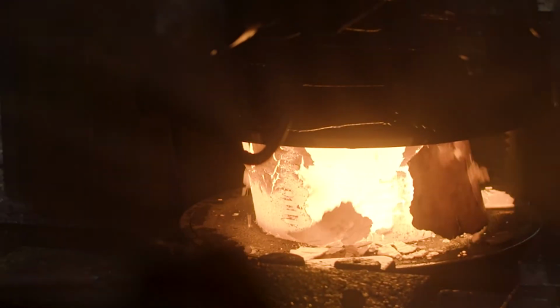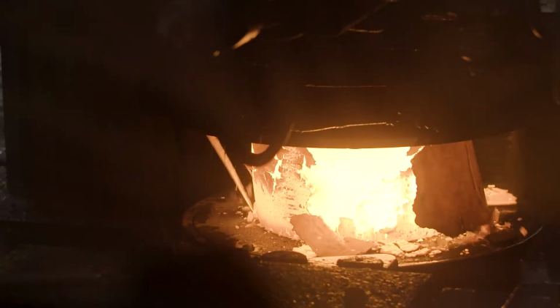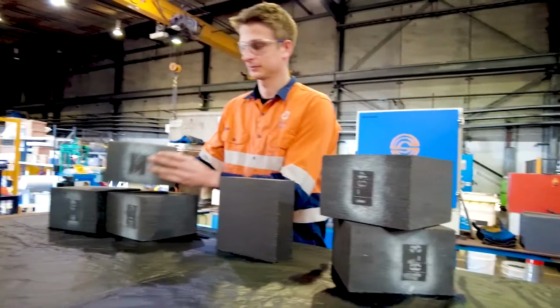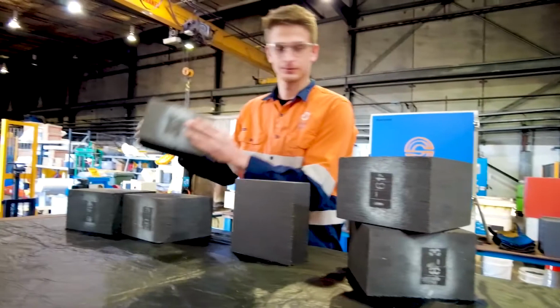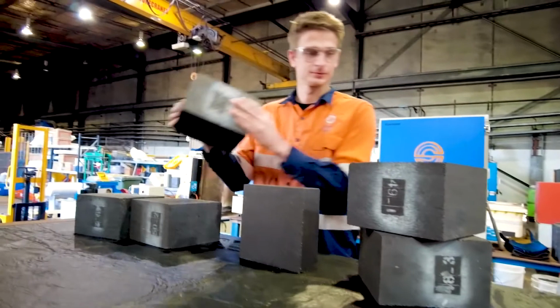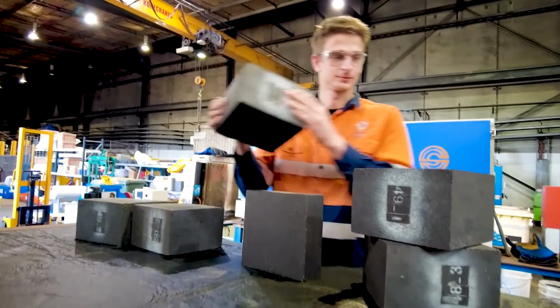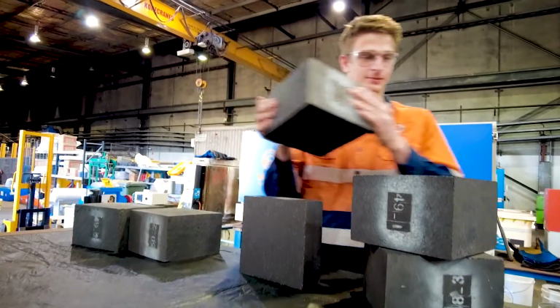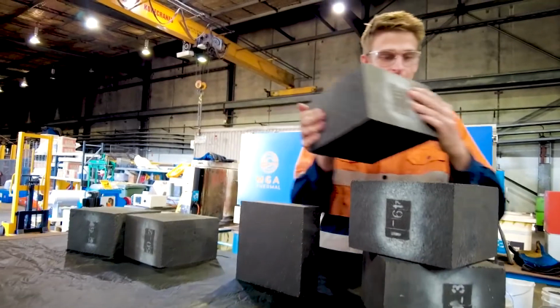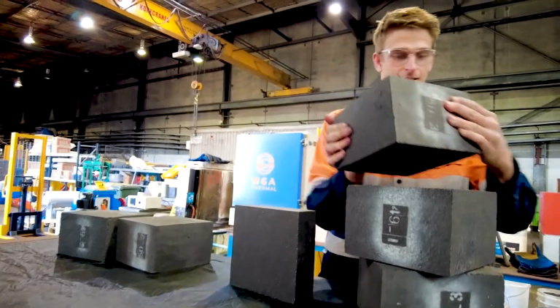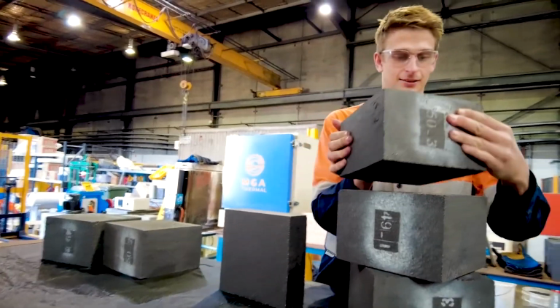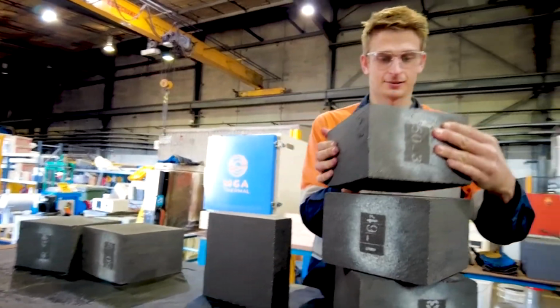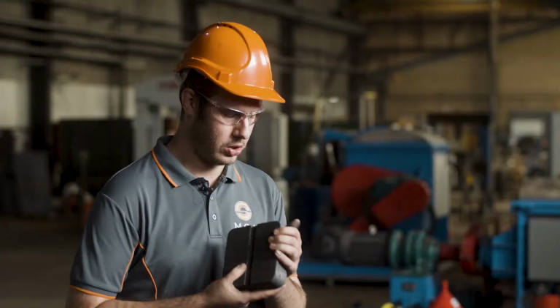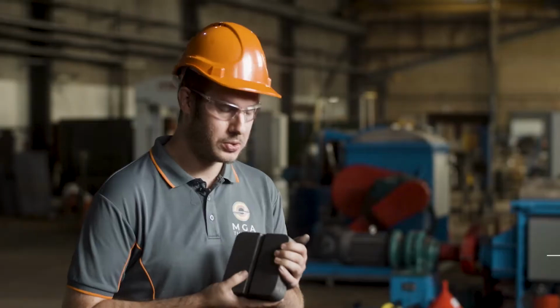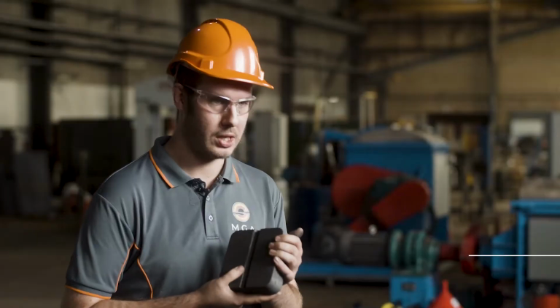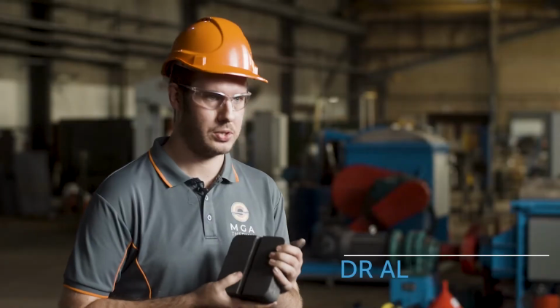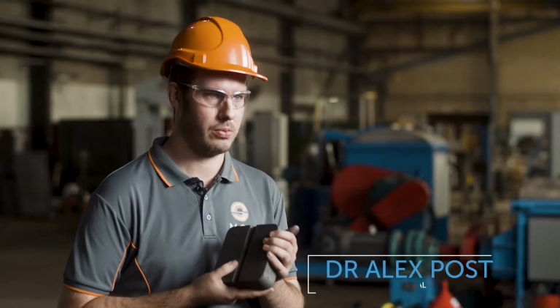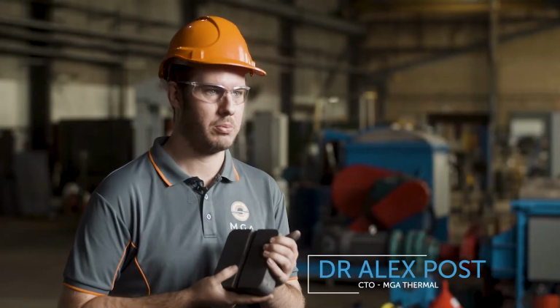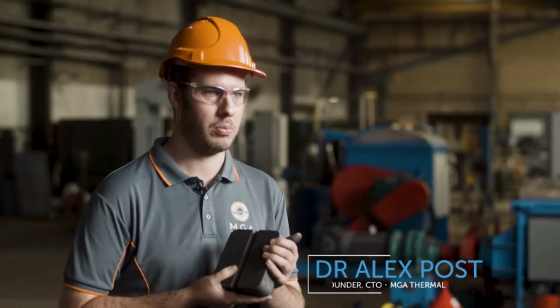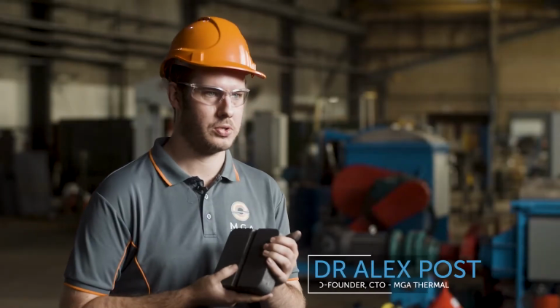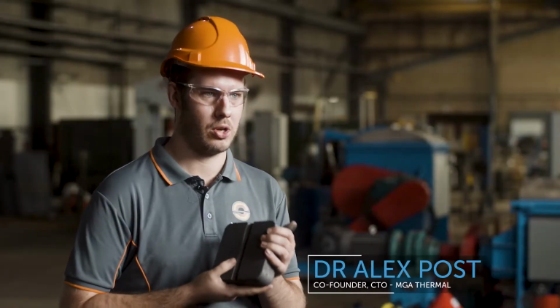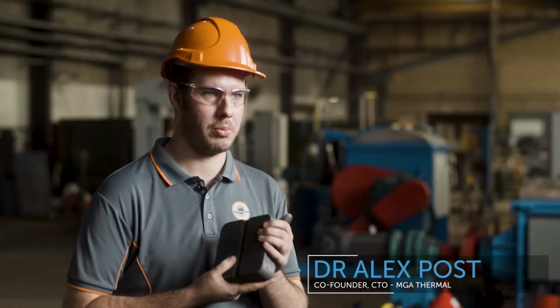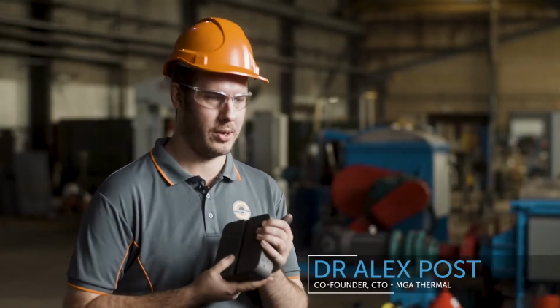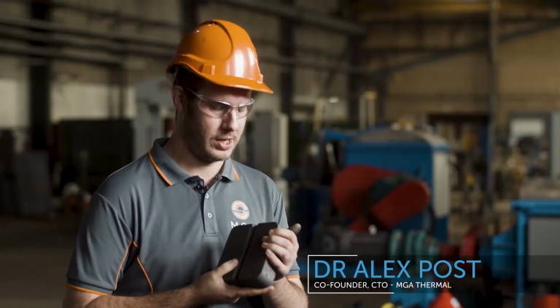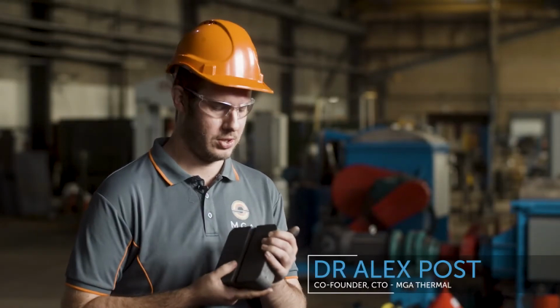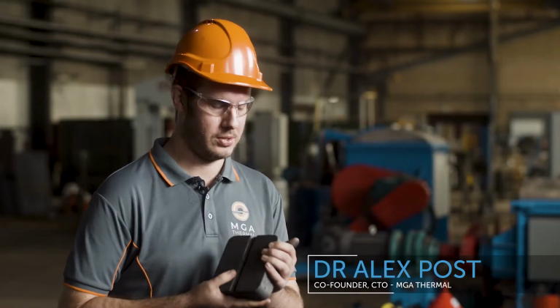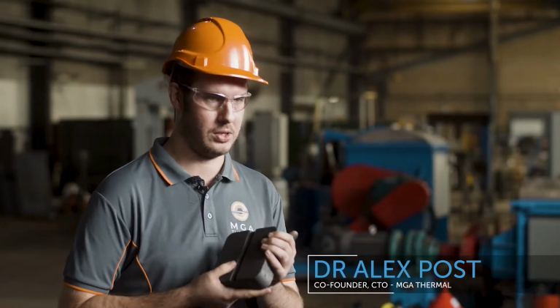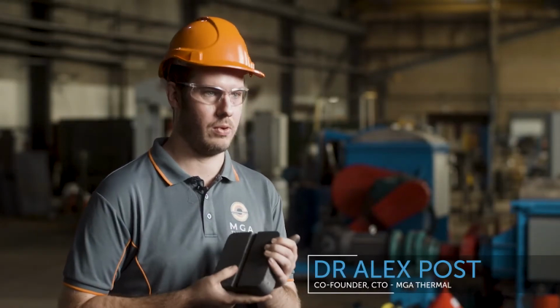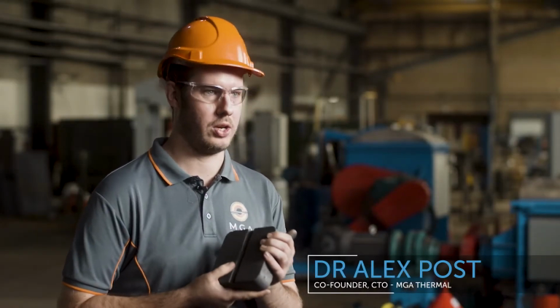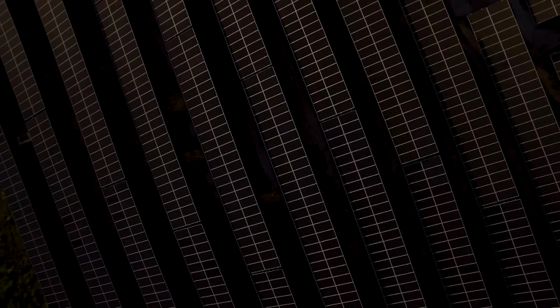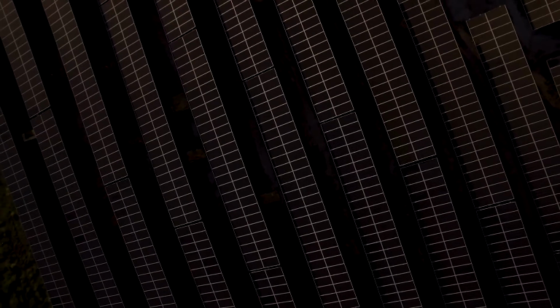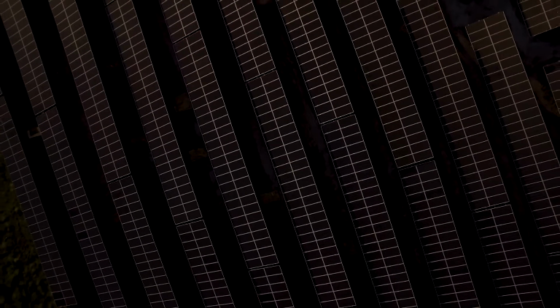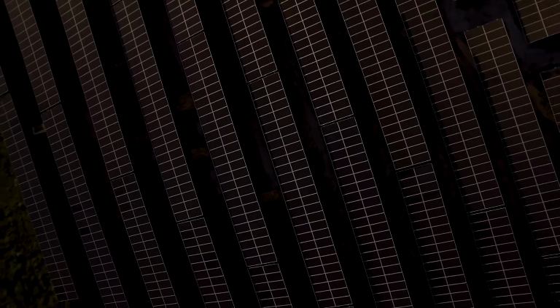These are the bricks that MGA Thermal make. We can use these to repurpose thermal power stations into running off renewable energy.